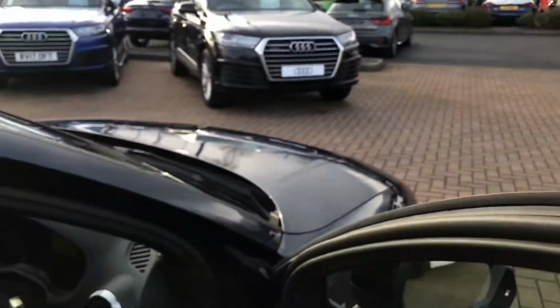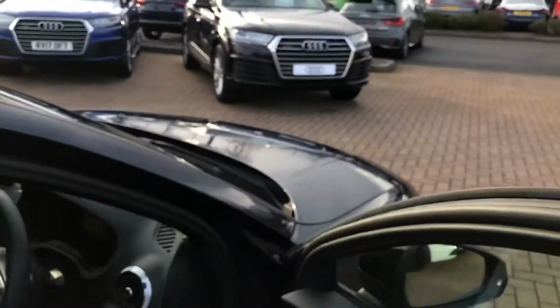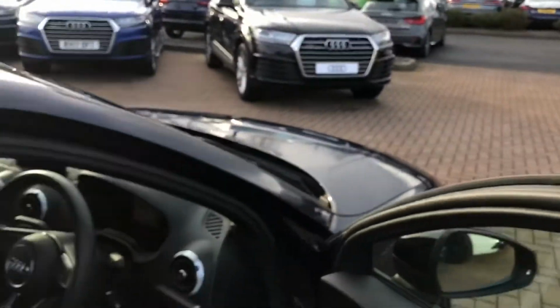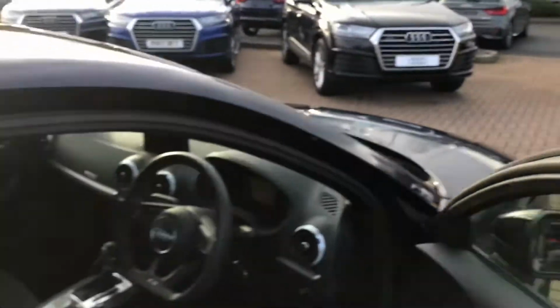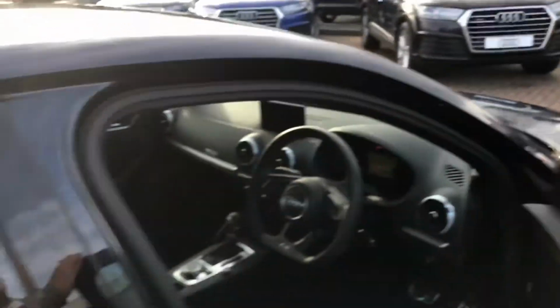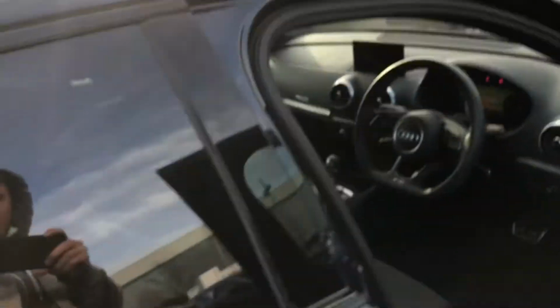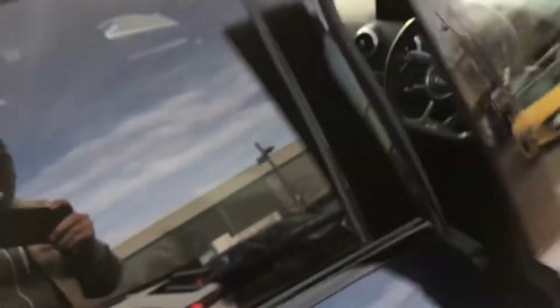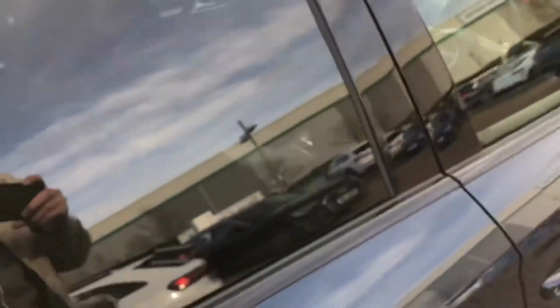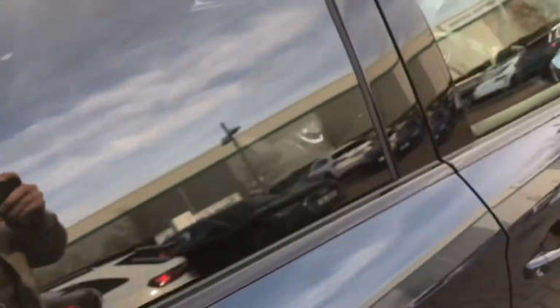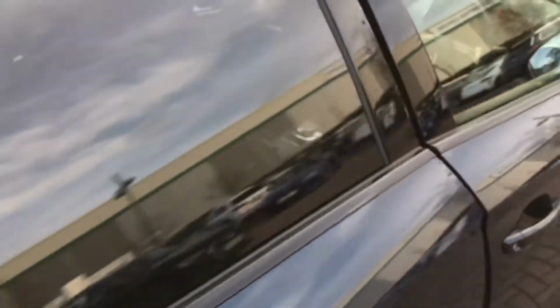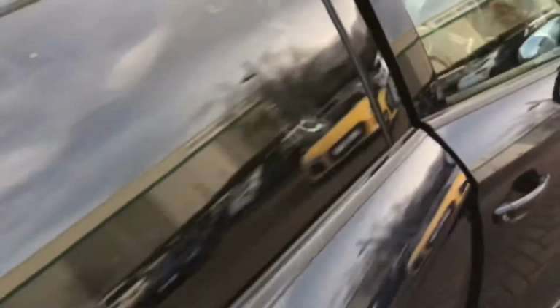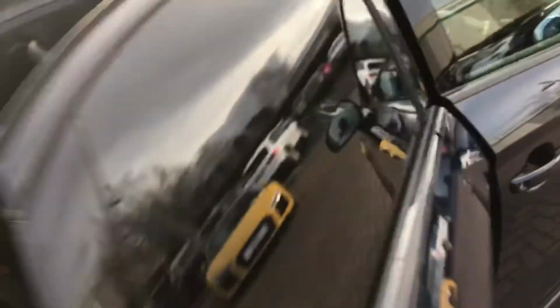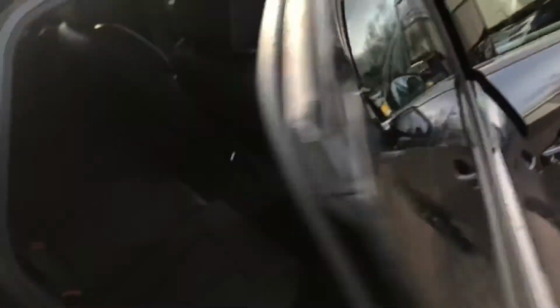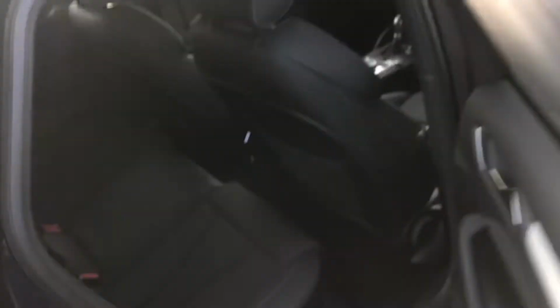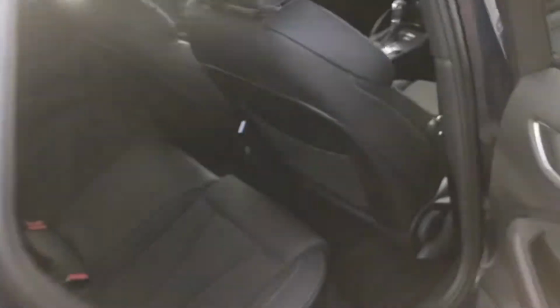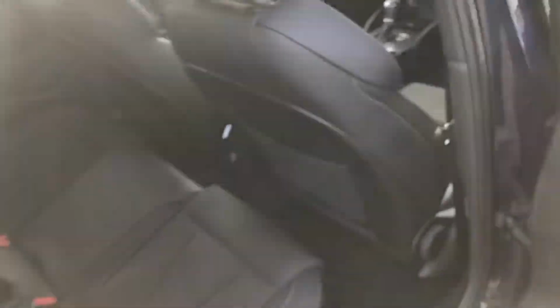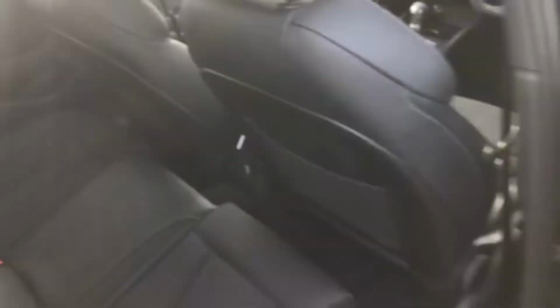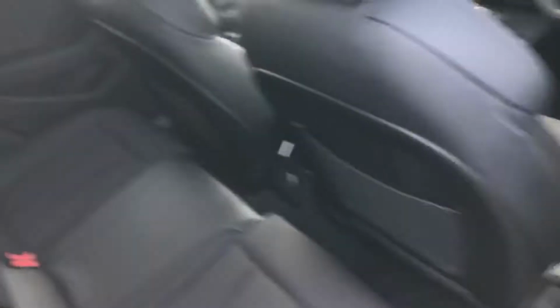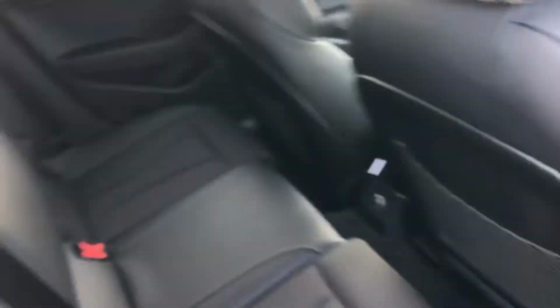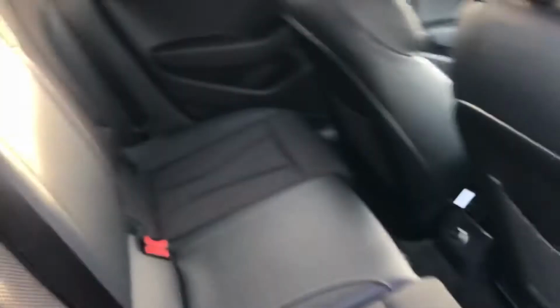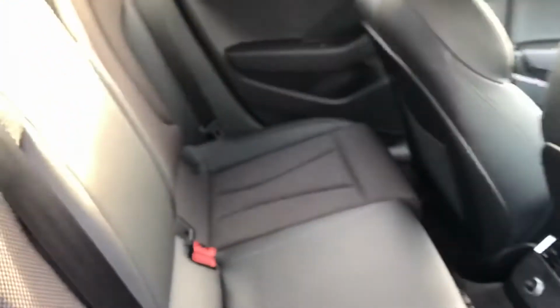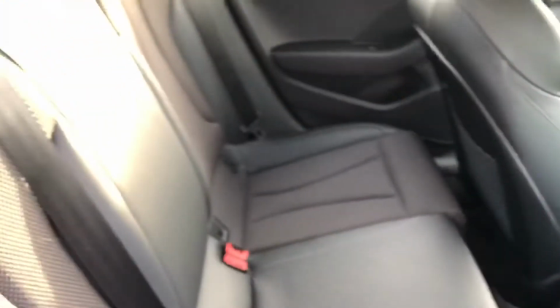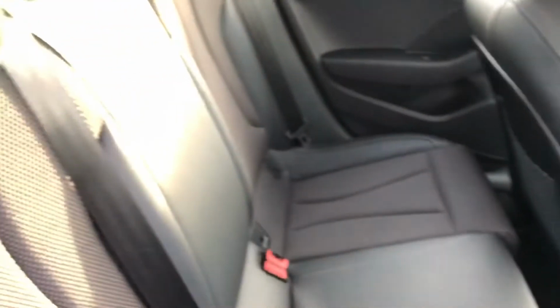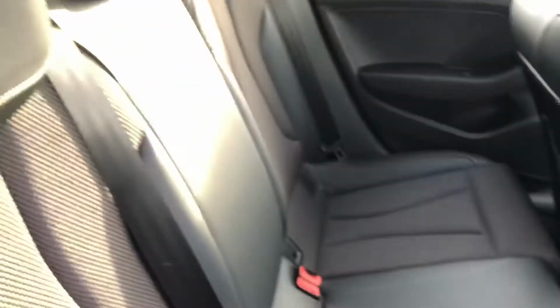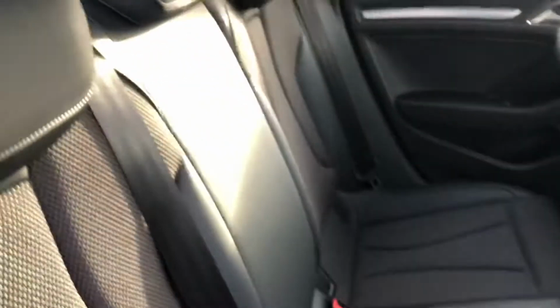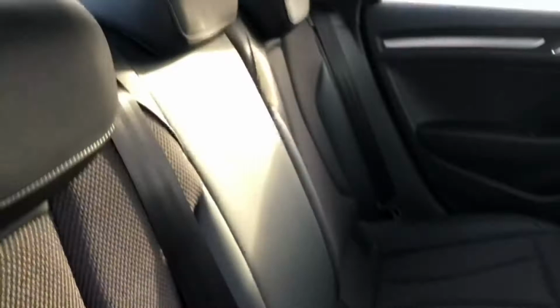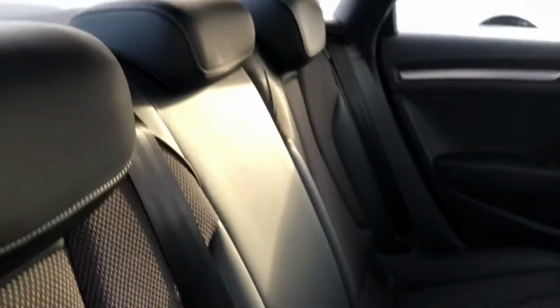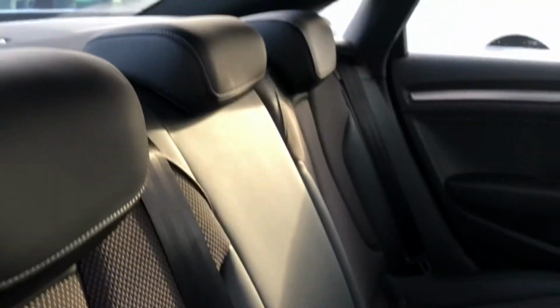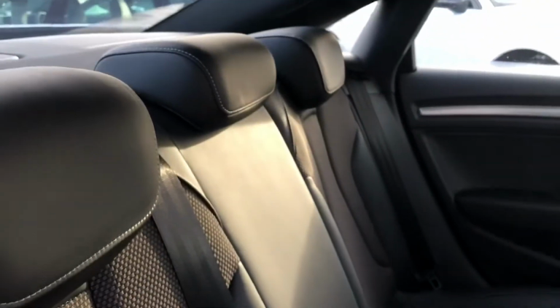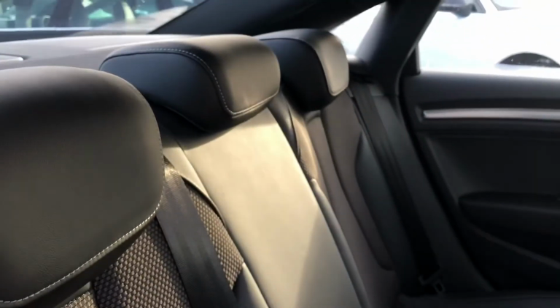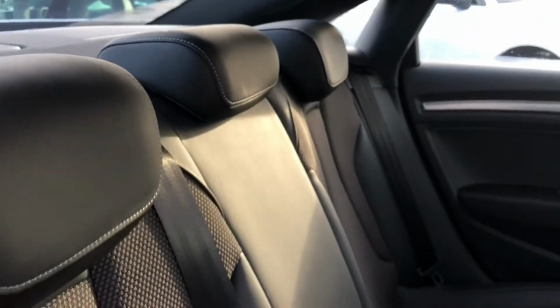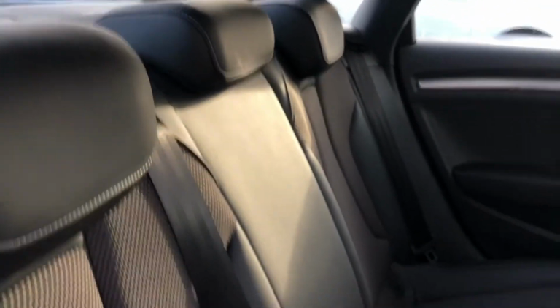Let's take a quick look at the back of the vehicle. You've got your half leather seating in black as well.